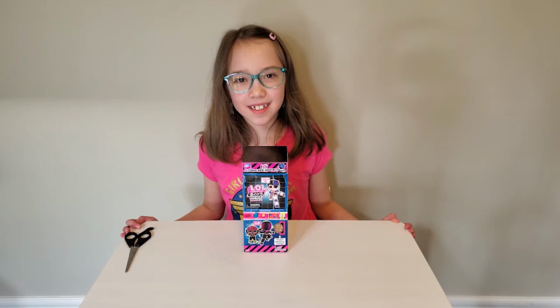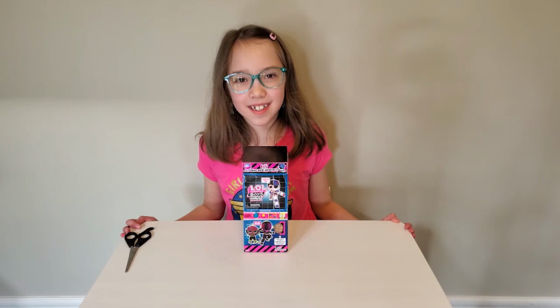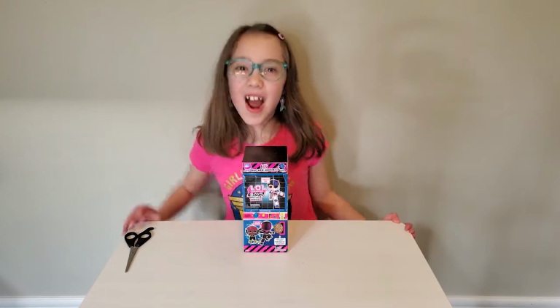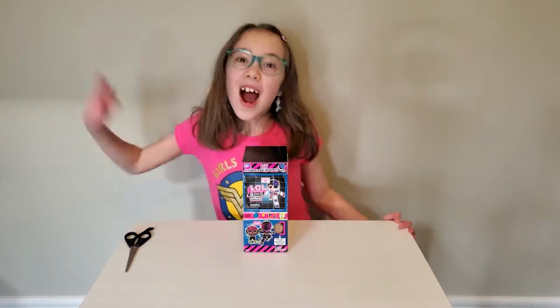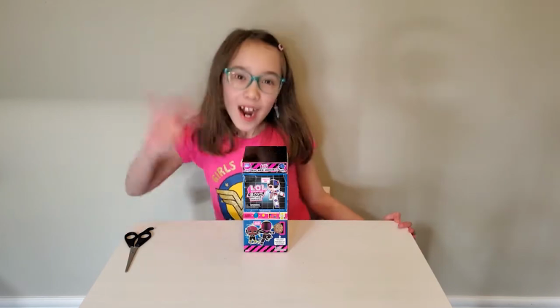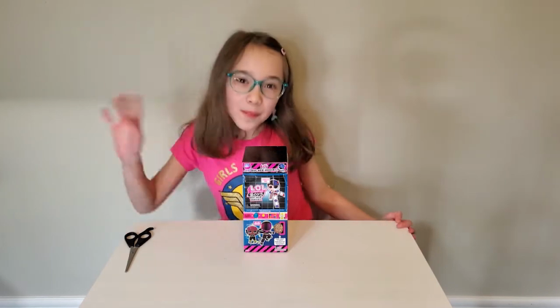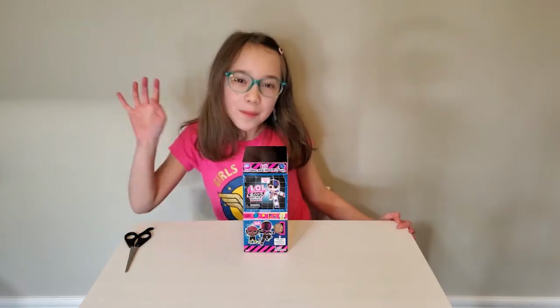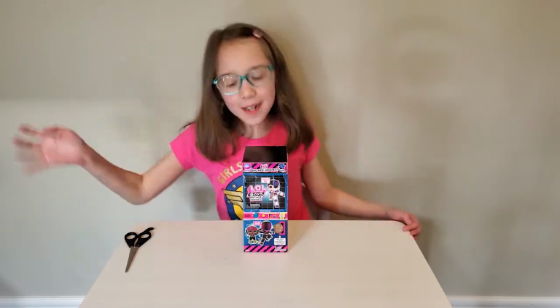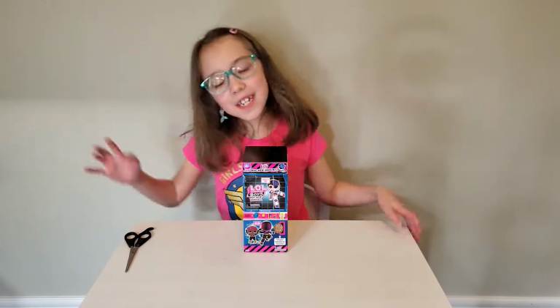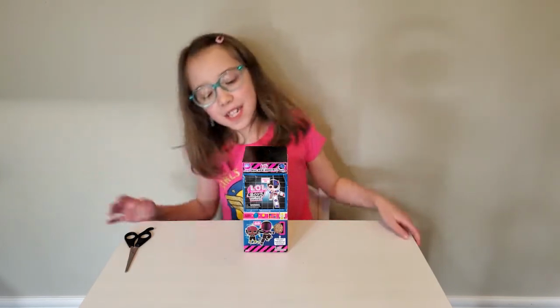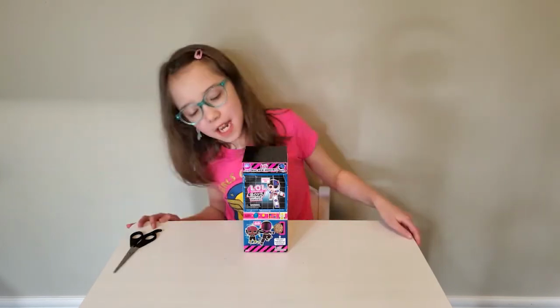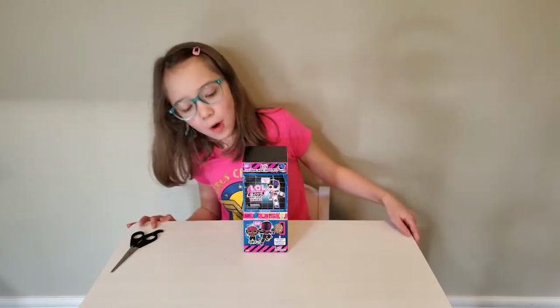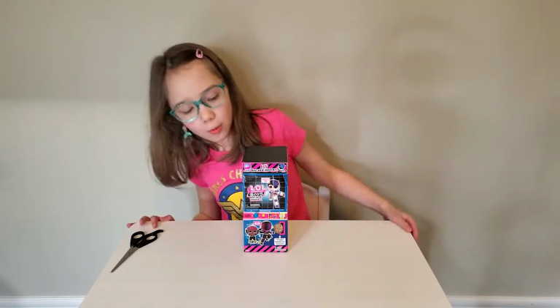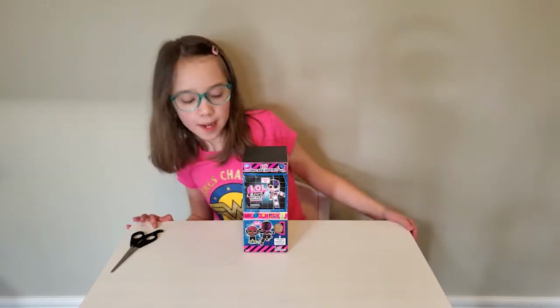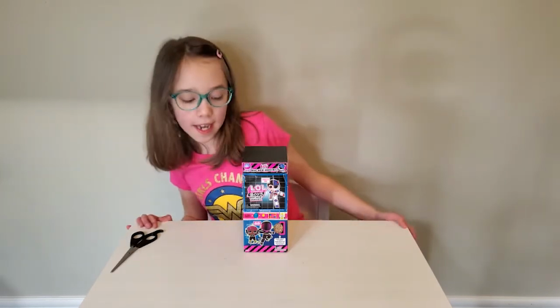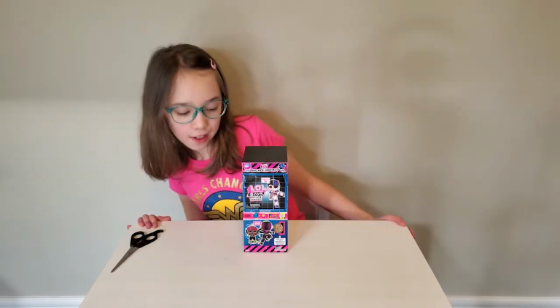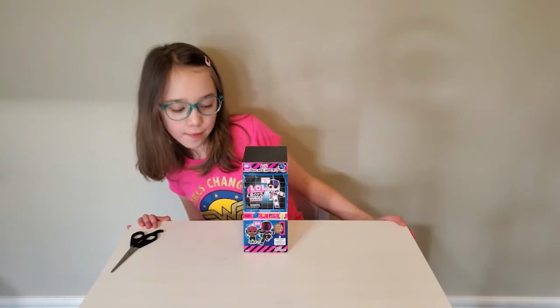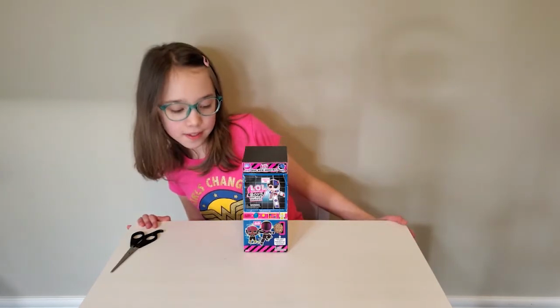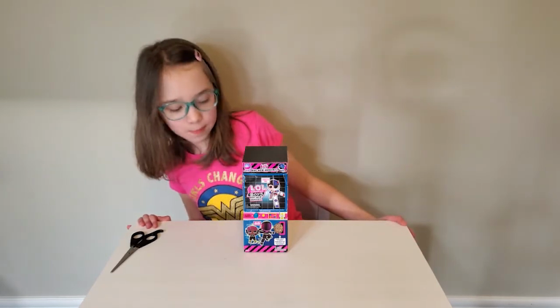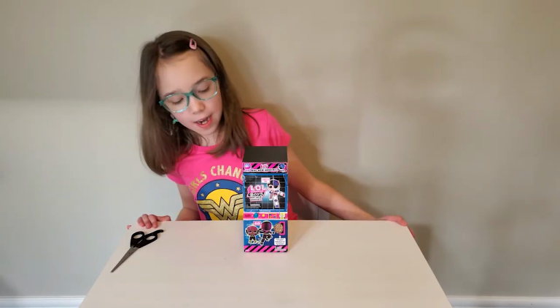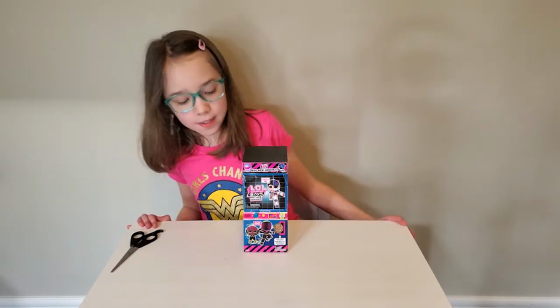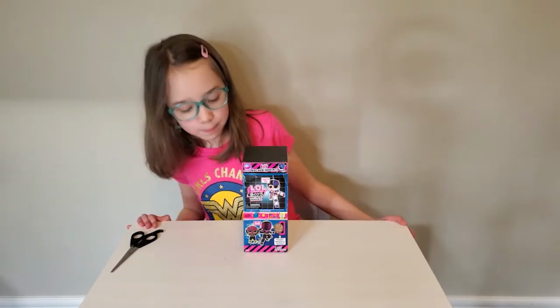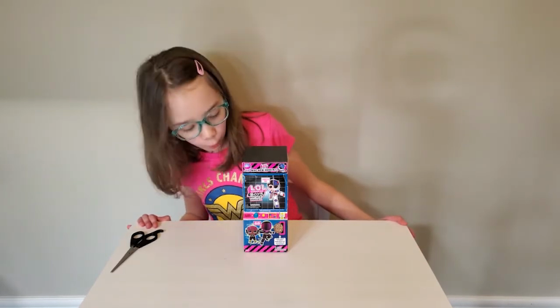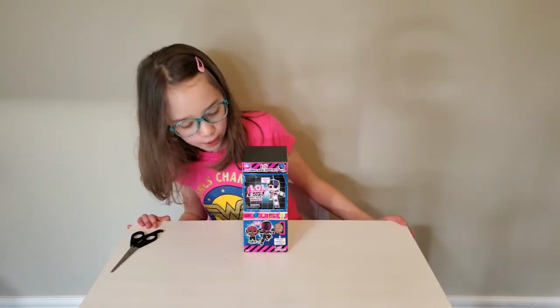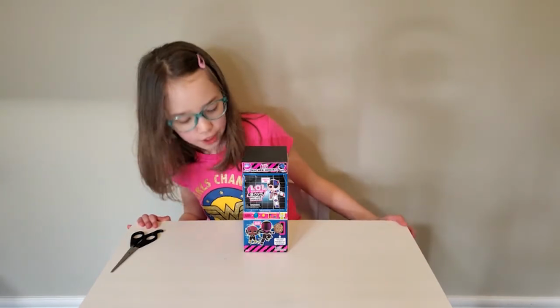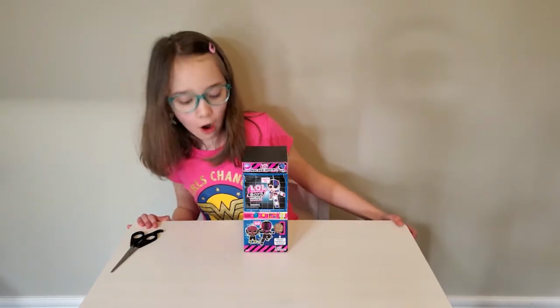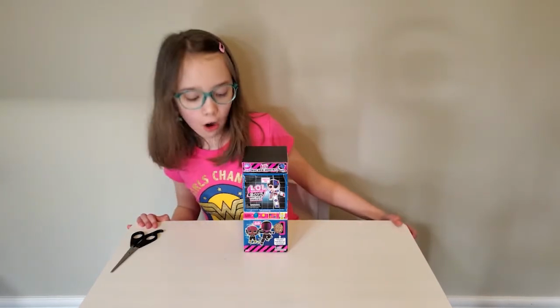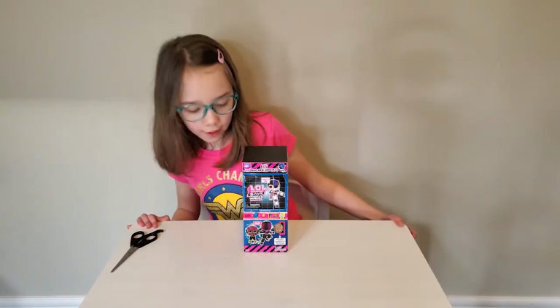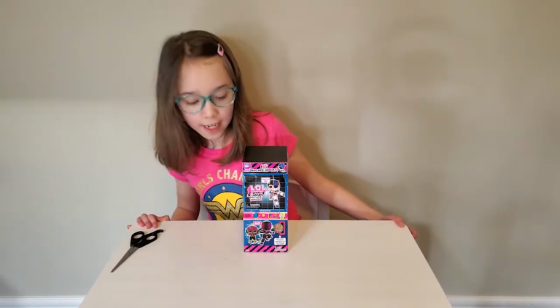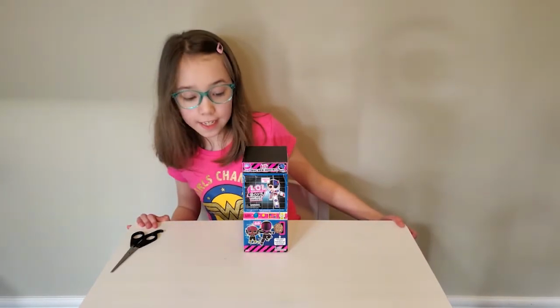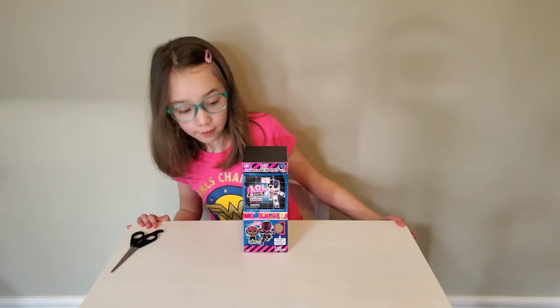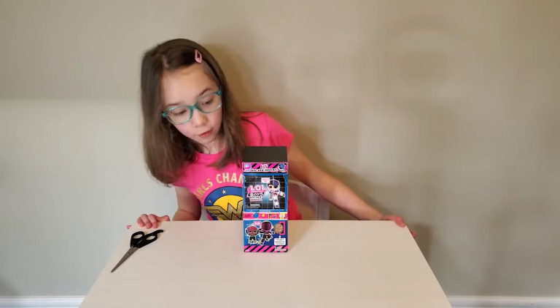Hi everybody! Today we're opening L.O.L. Surprise Boys Arcade Heroes.